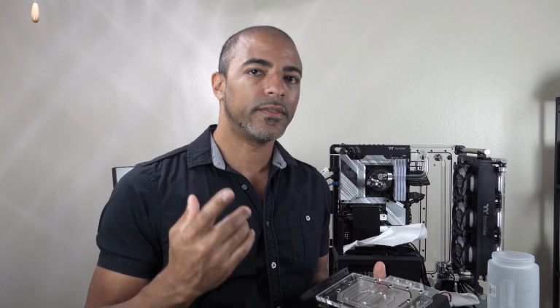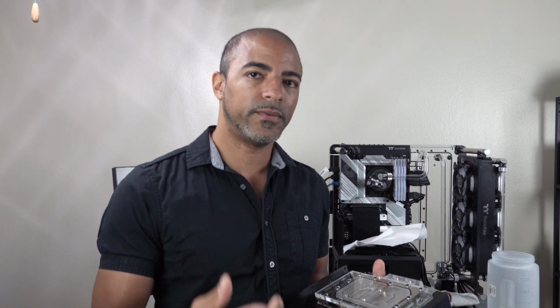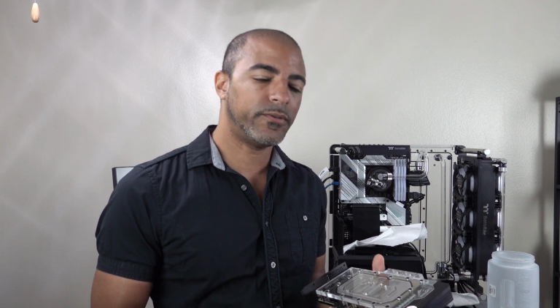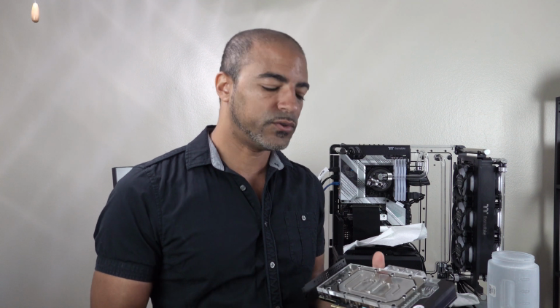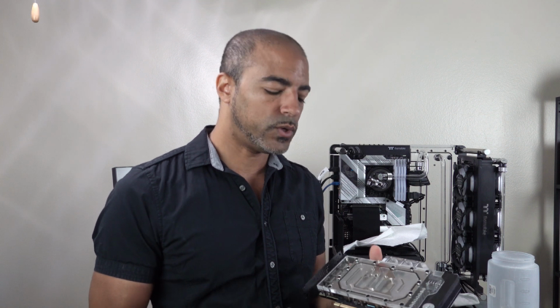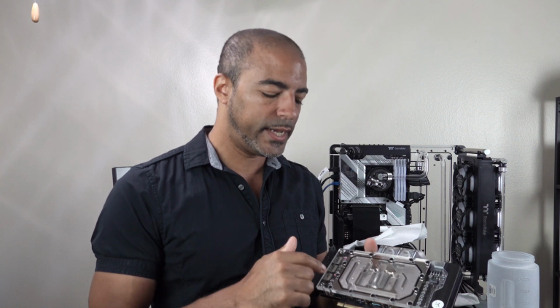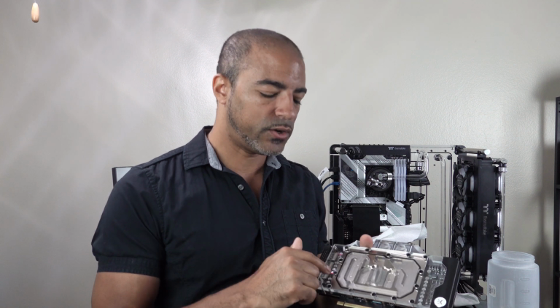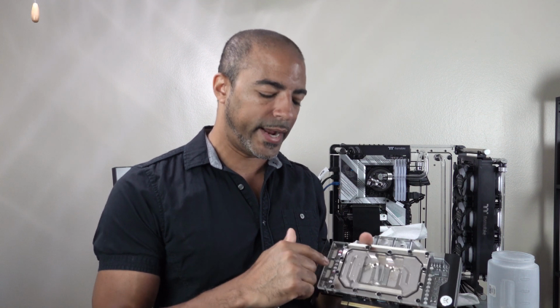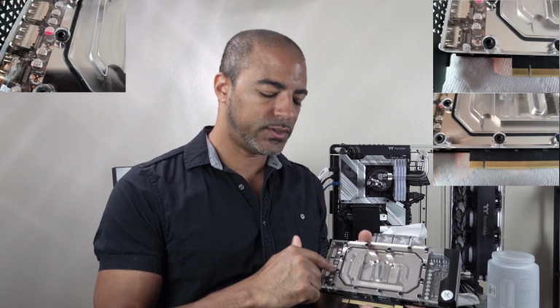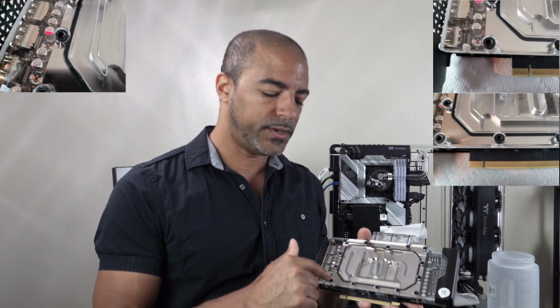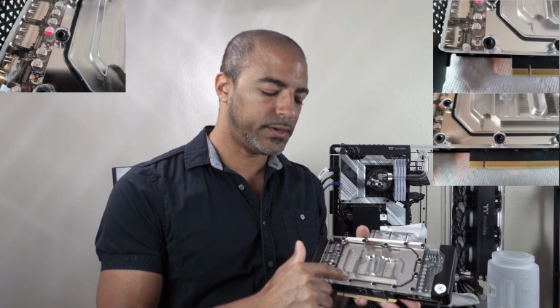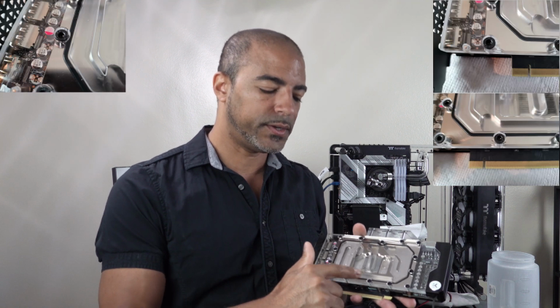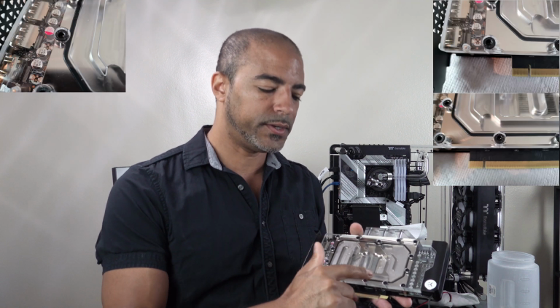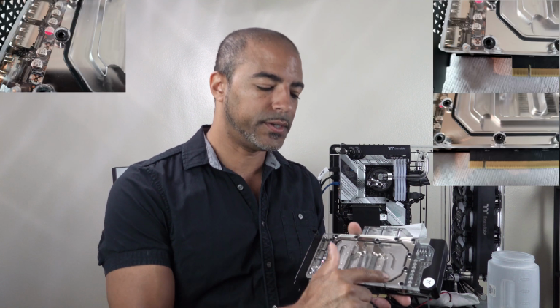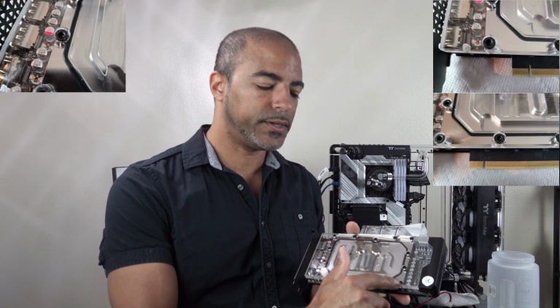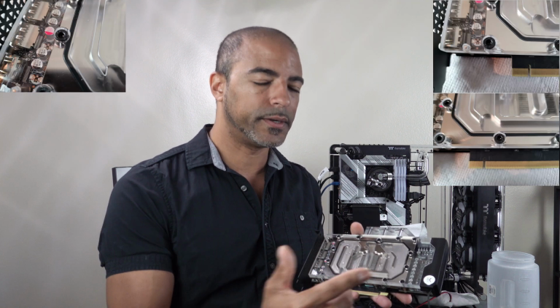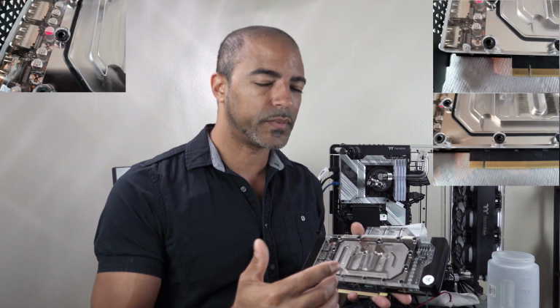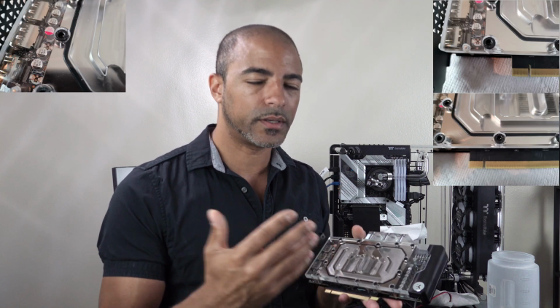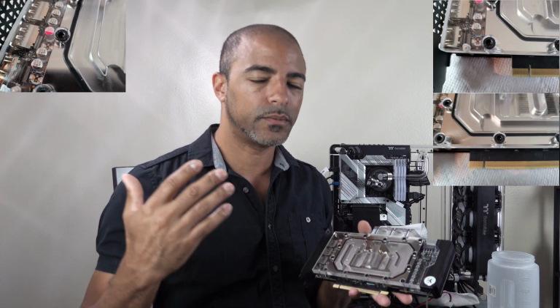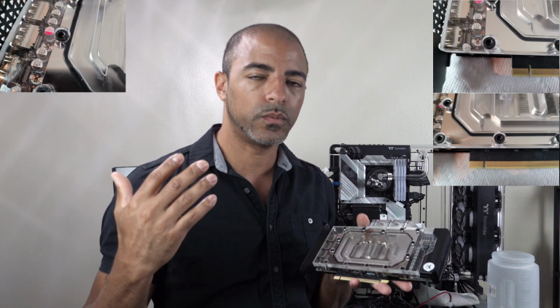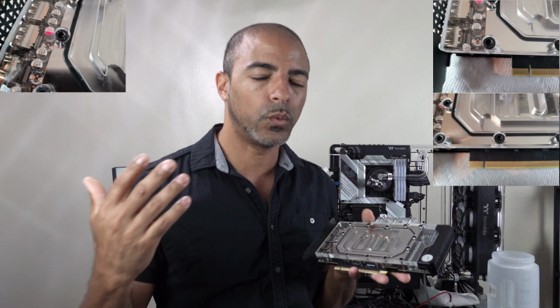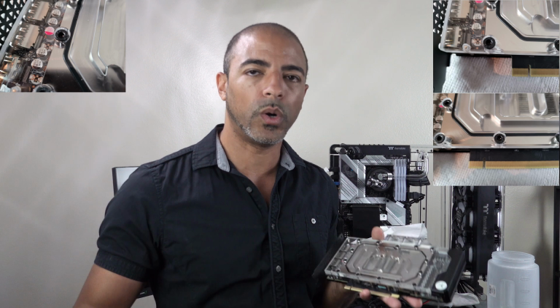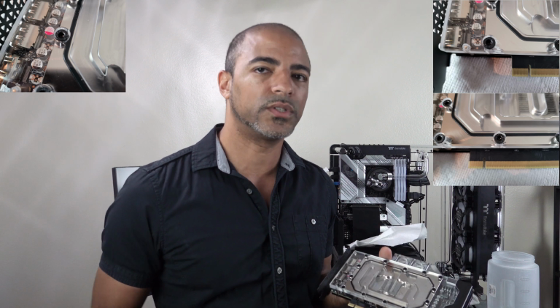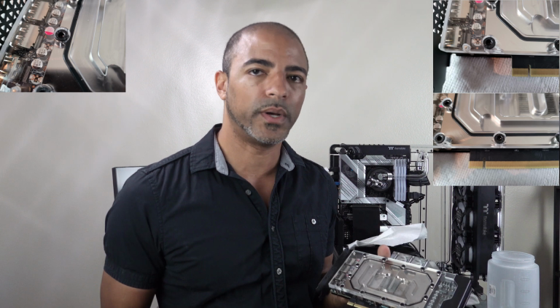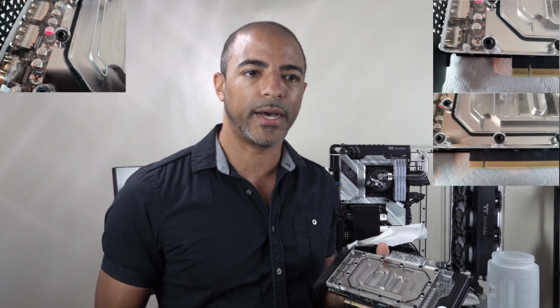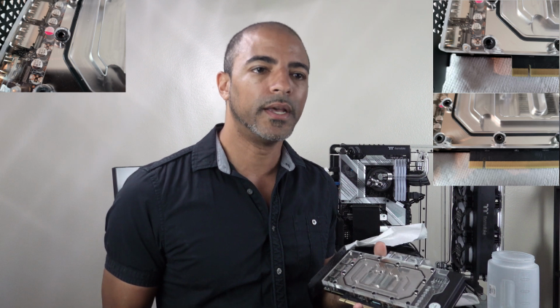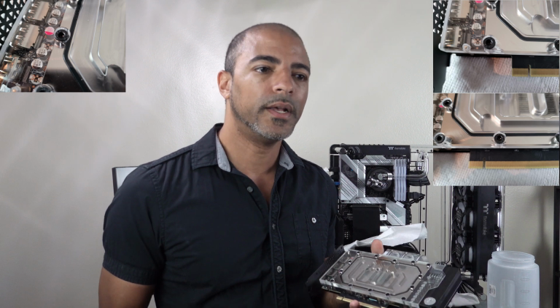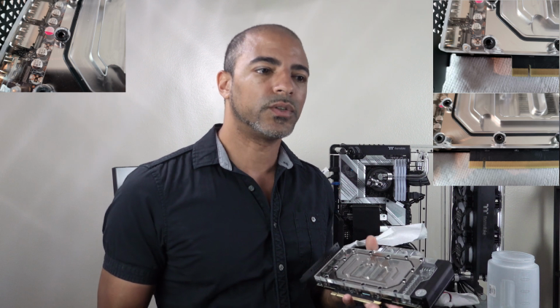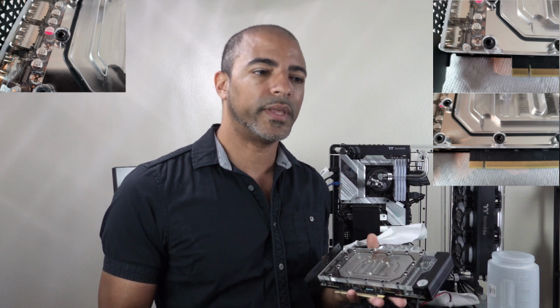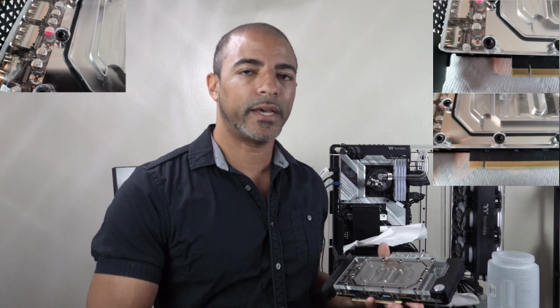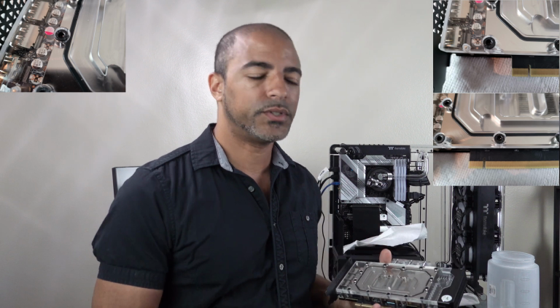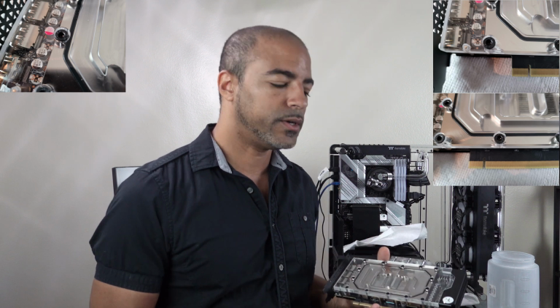The very first one had cracks here, here, here, here, here, here — like, what's going on? So that got returned.